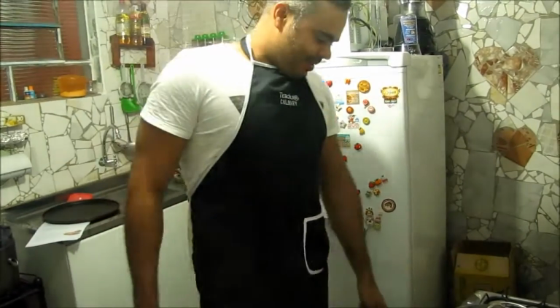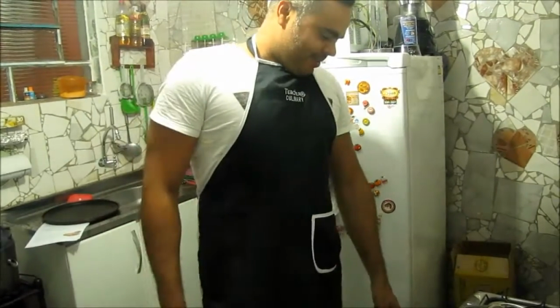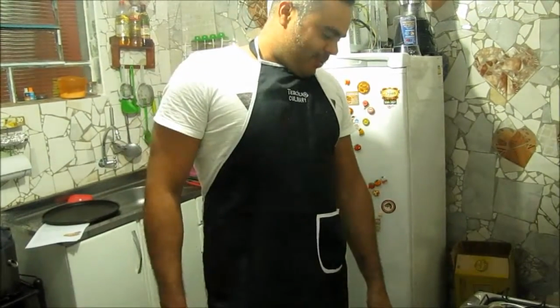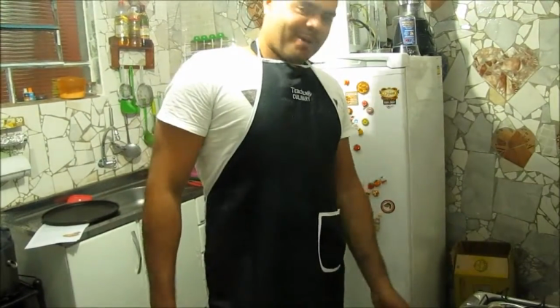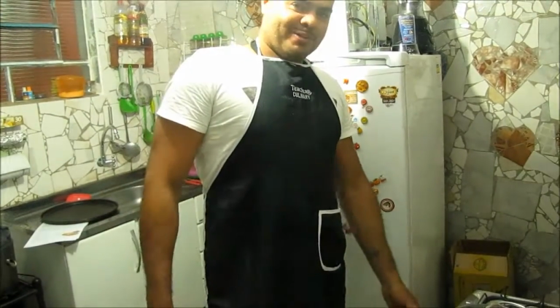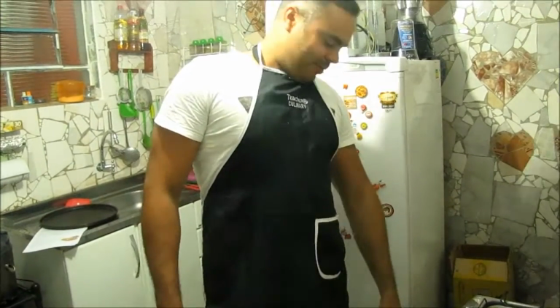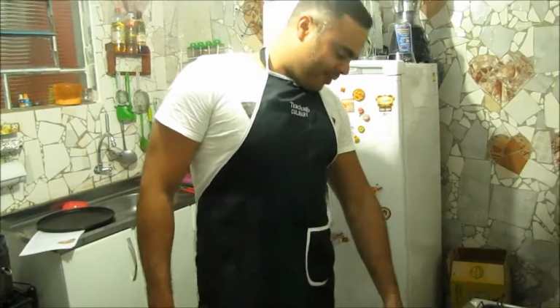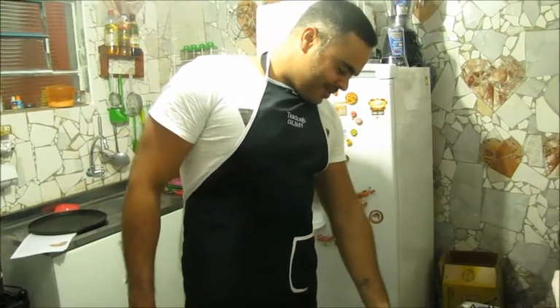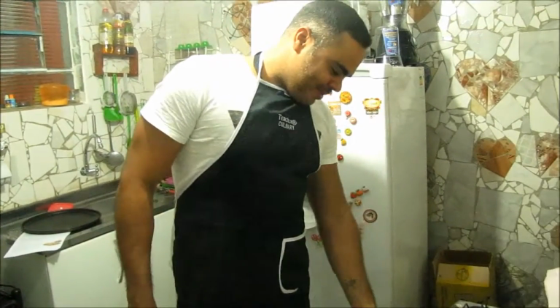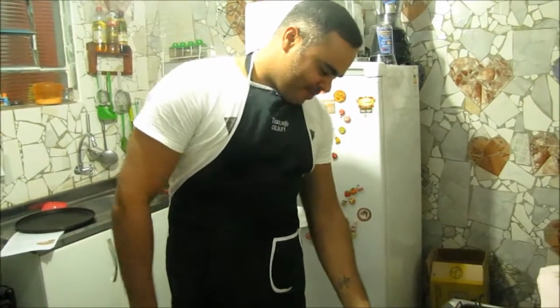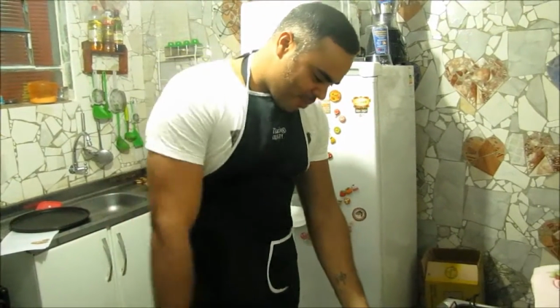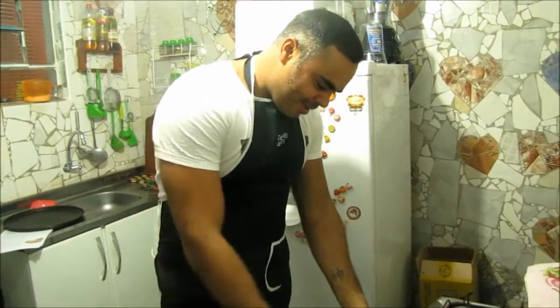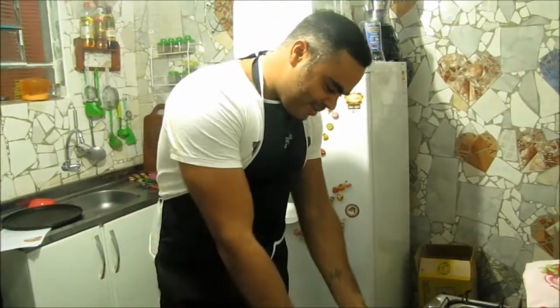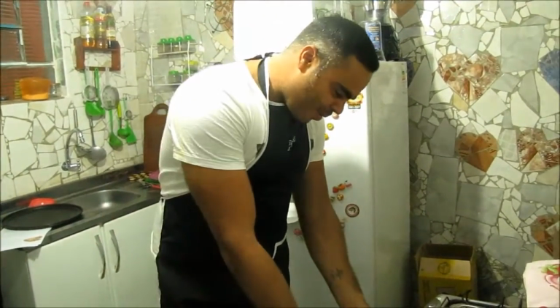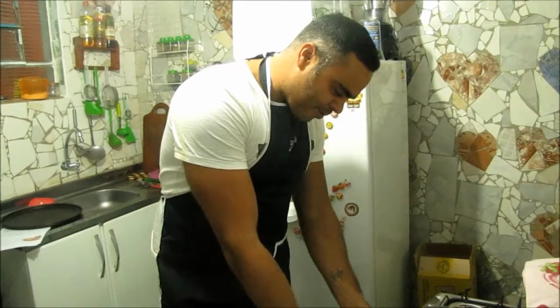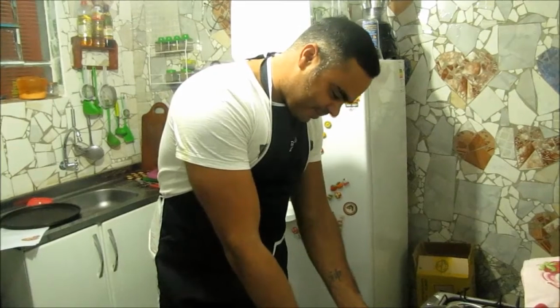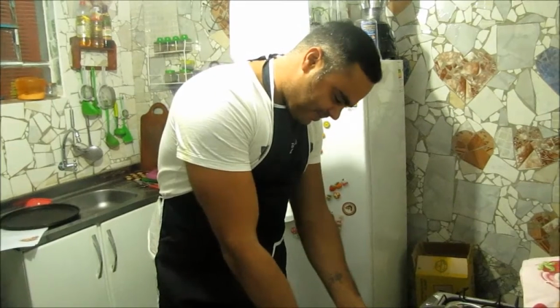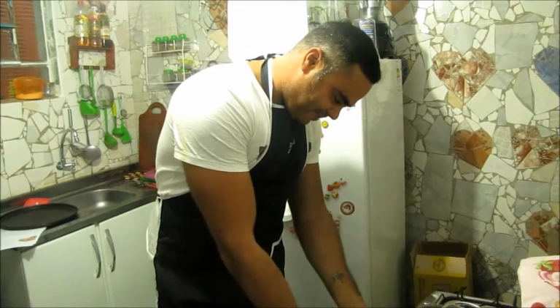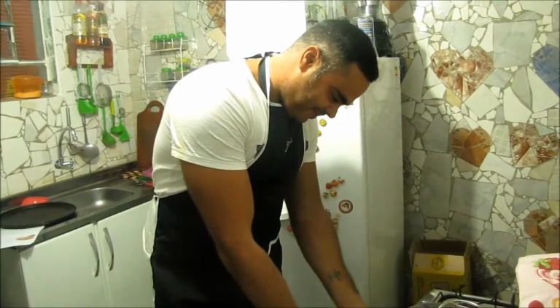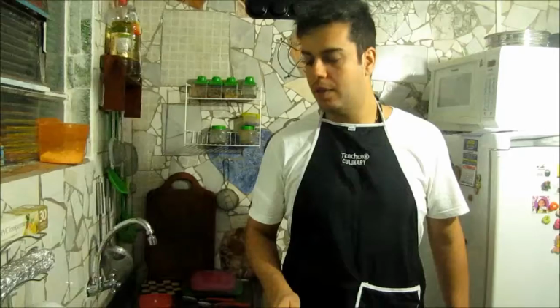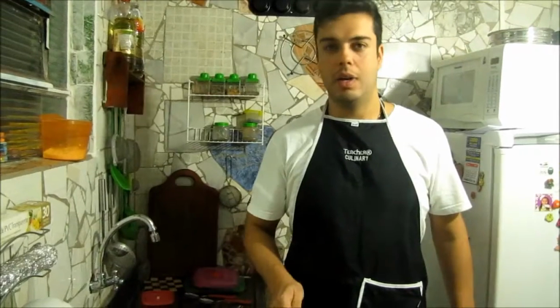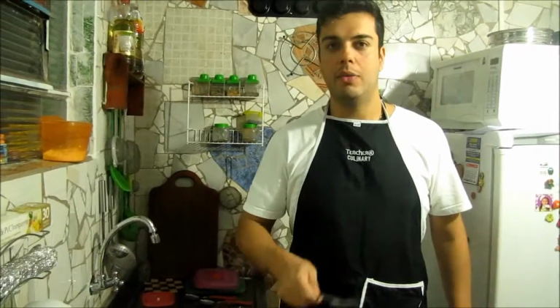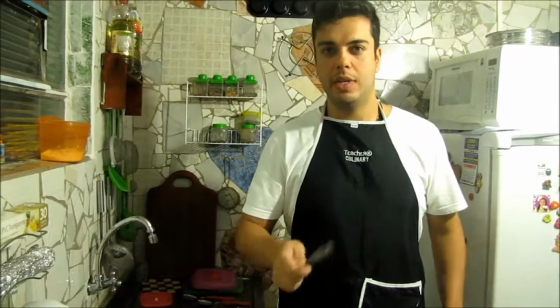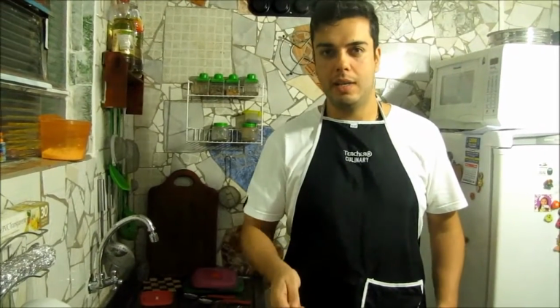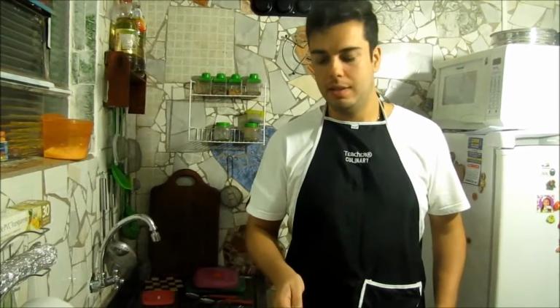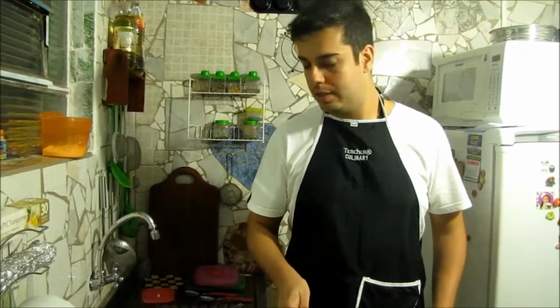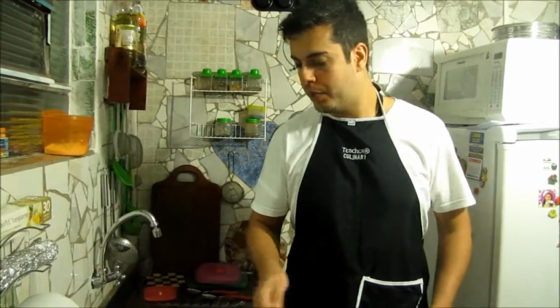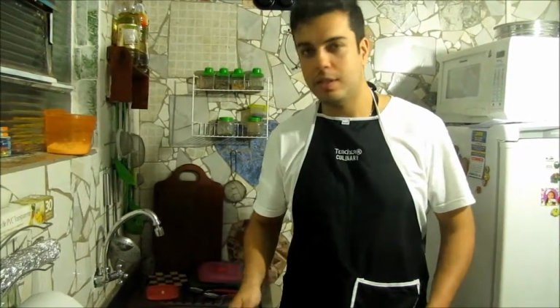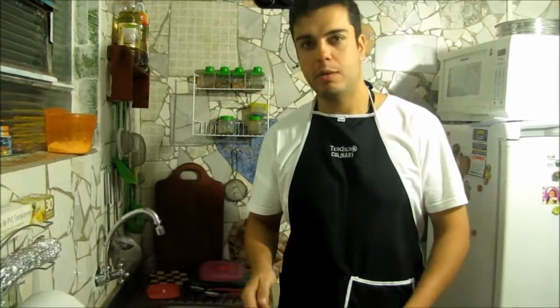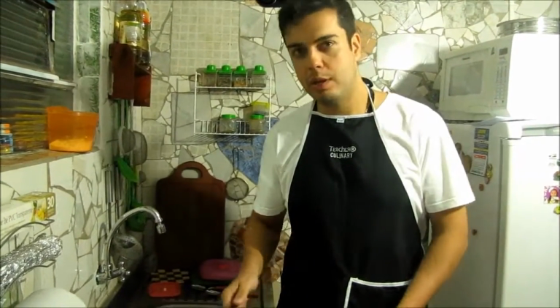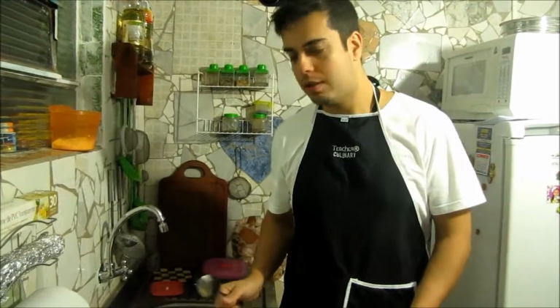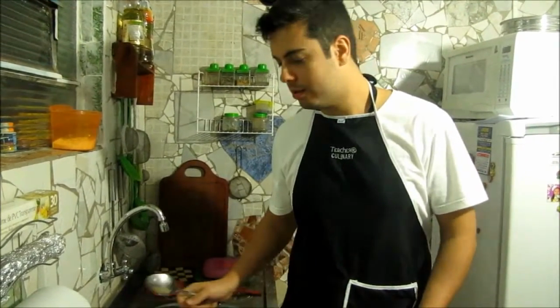Well, first preheat the oven. After that, spread the tomato sauce.